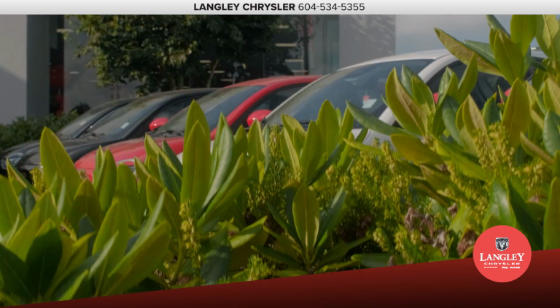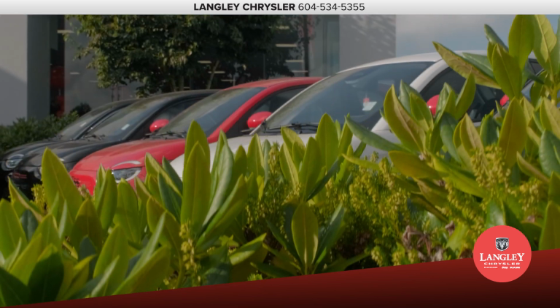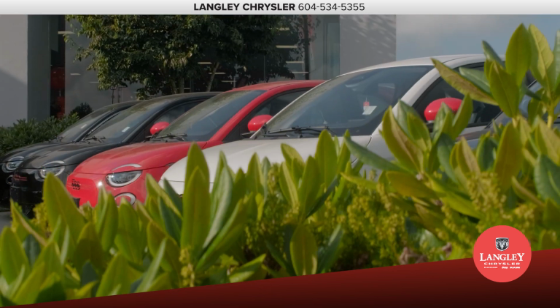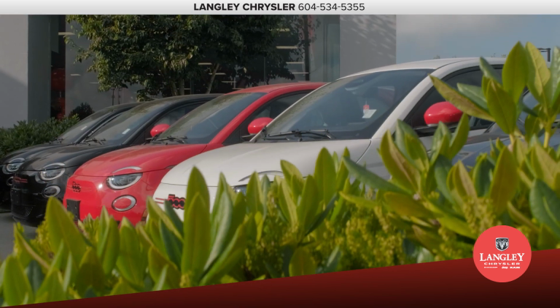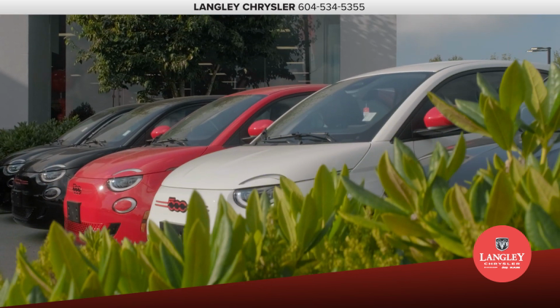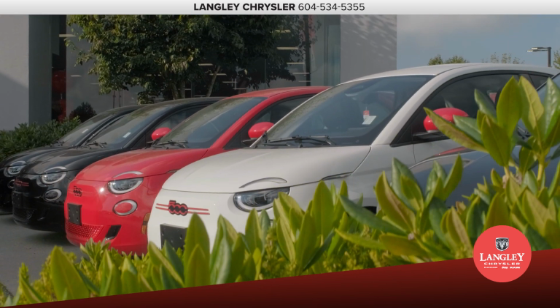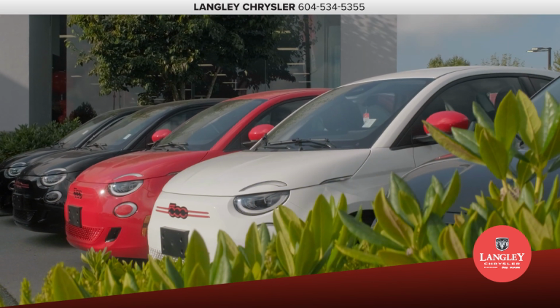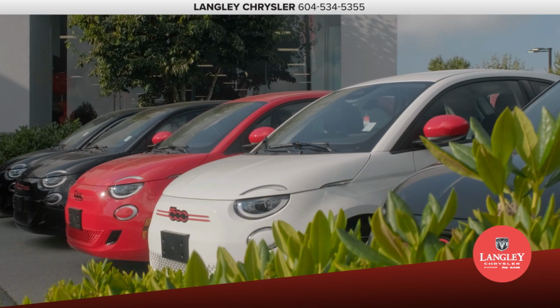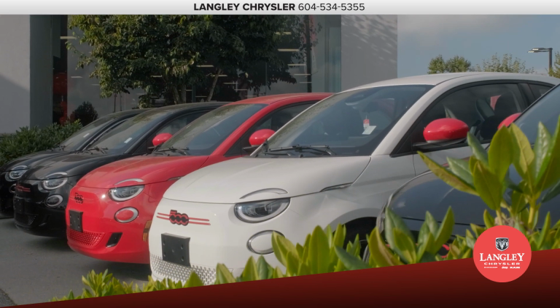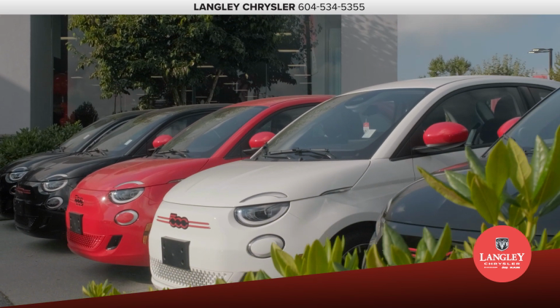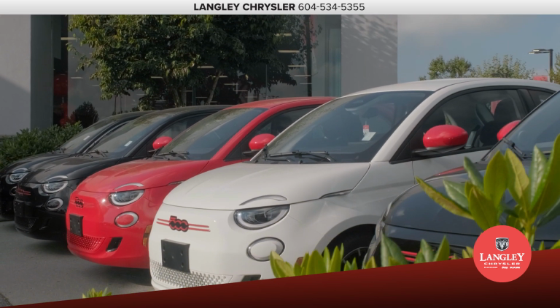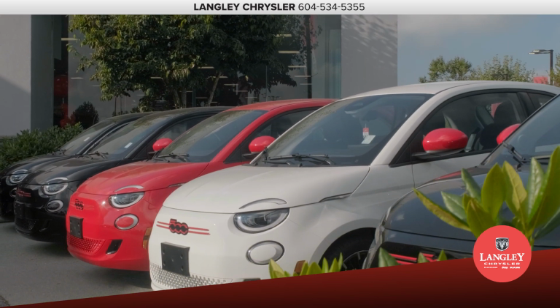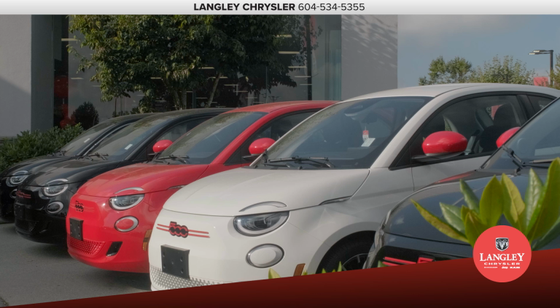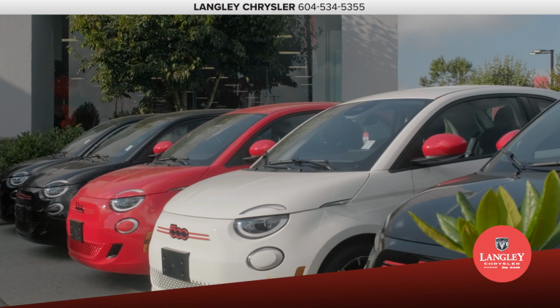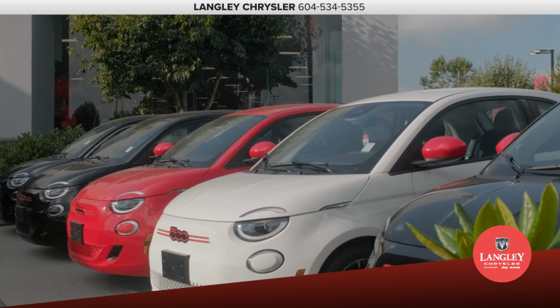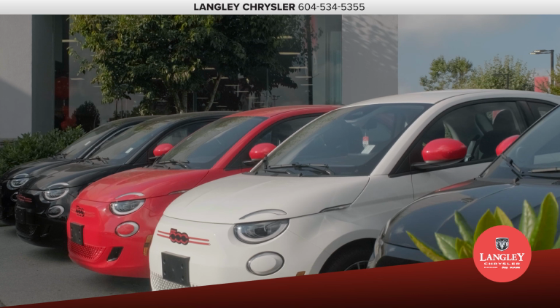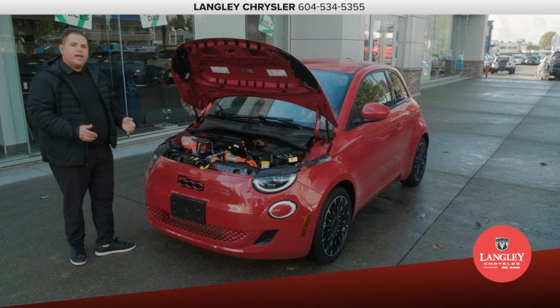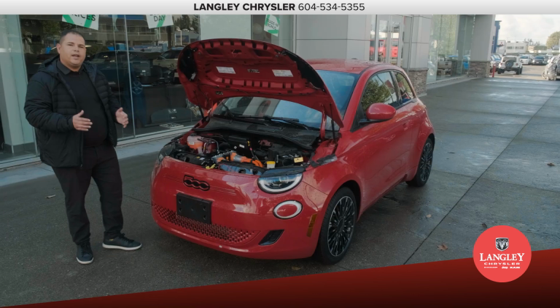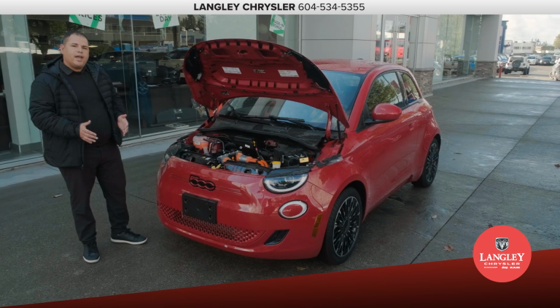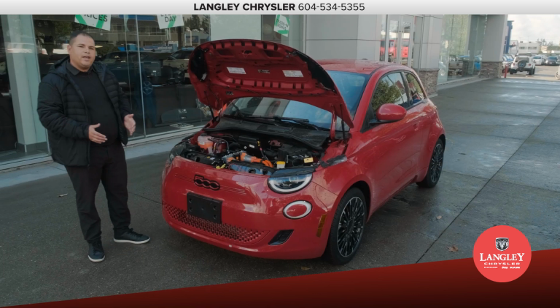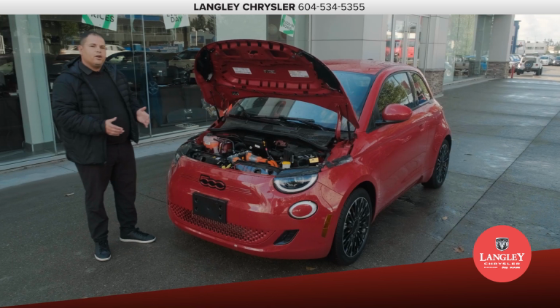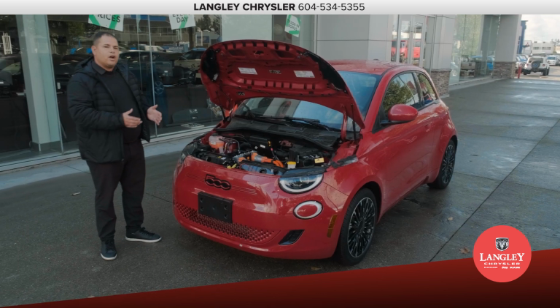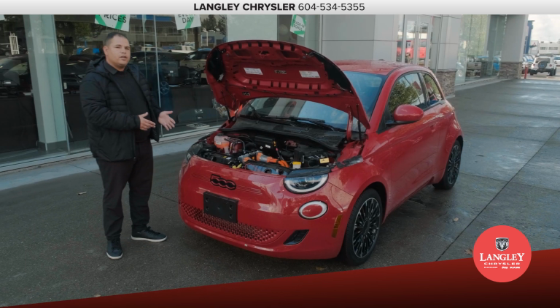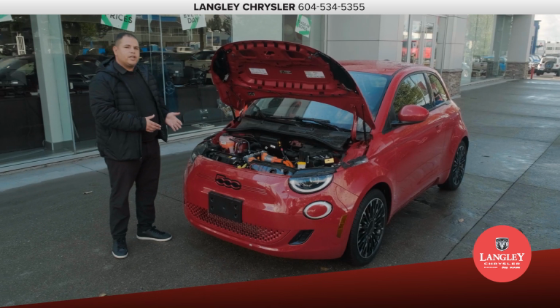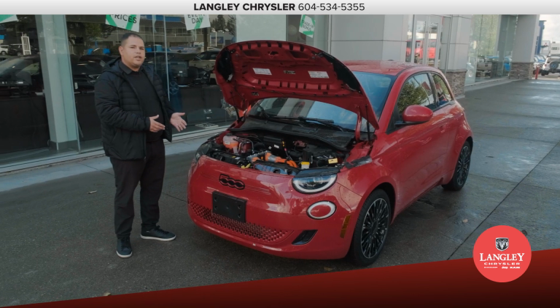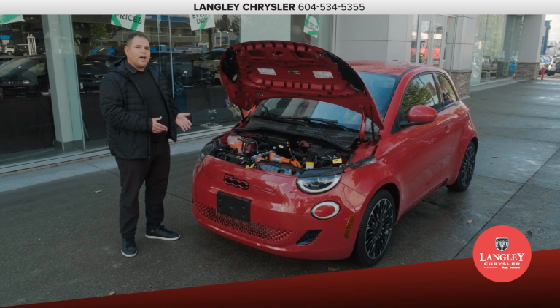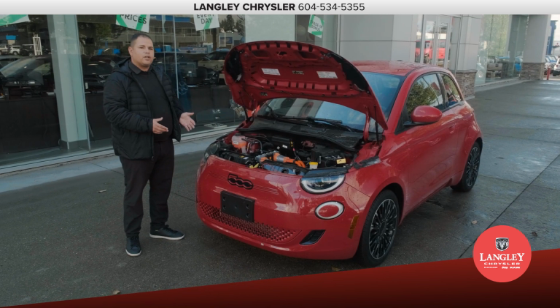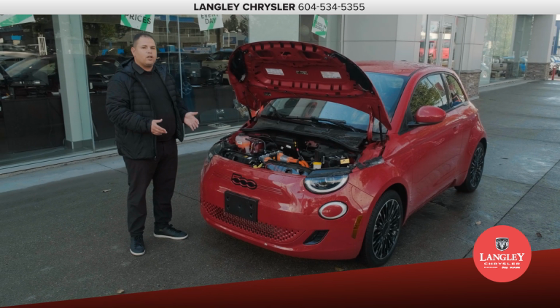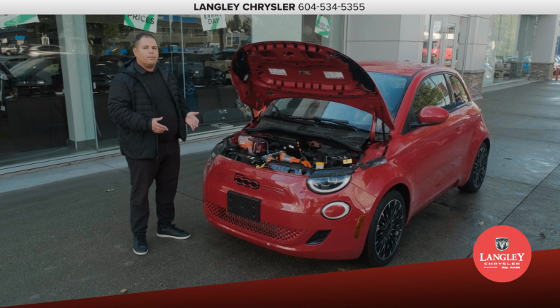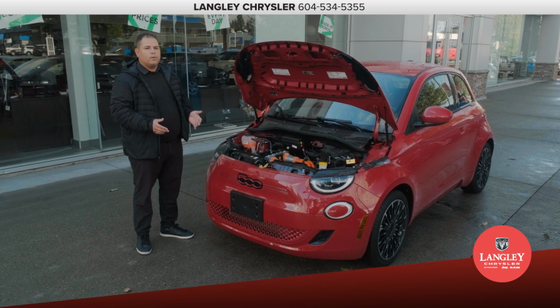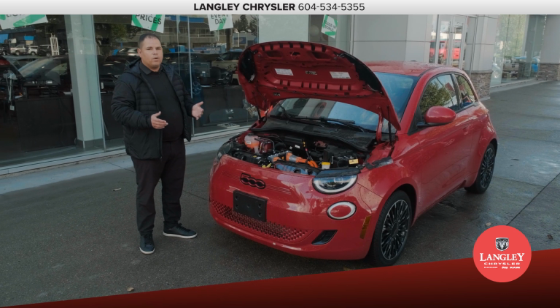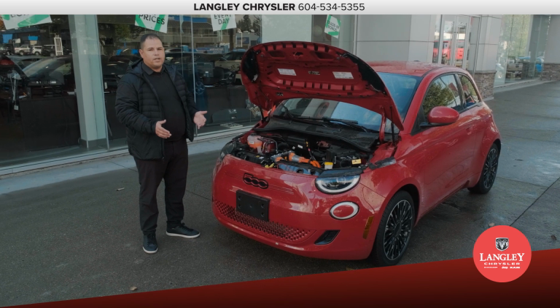You're going to get a 227-kilometer range and an eight-year, 160,000-kilometer warranty.